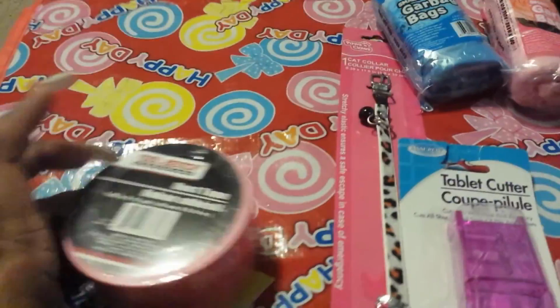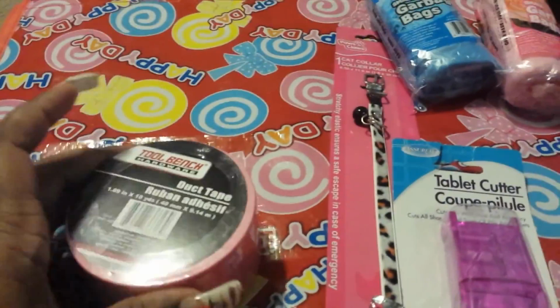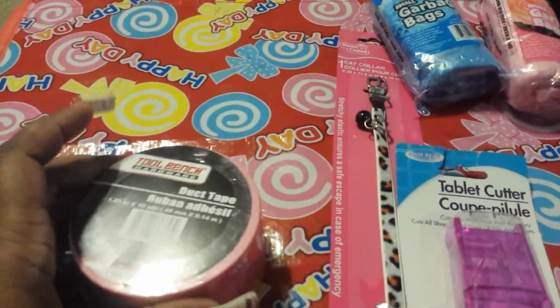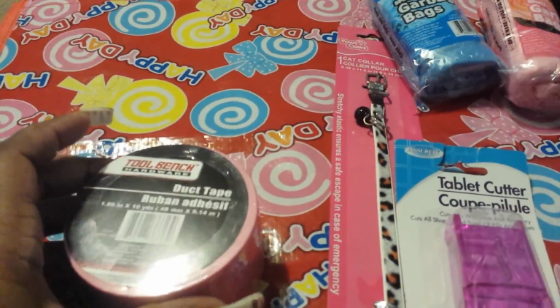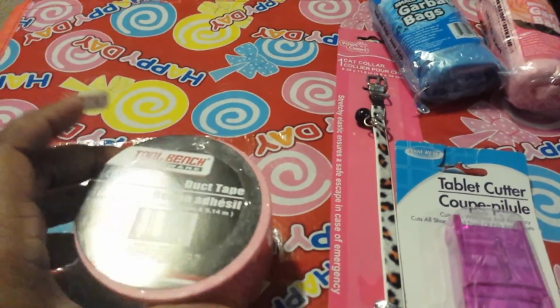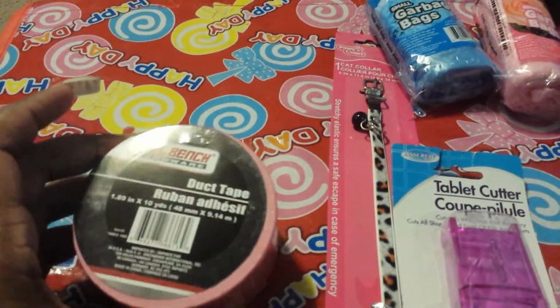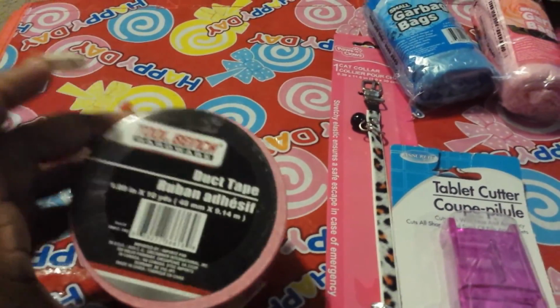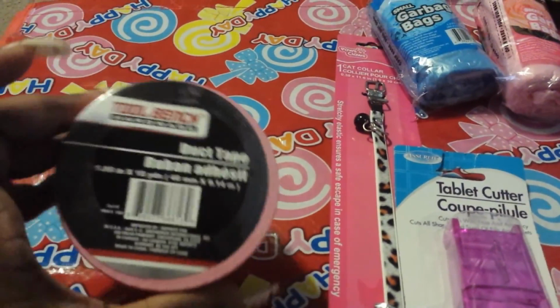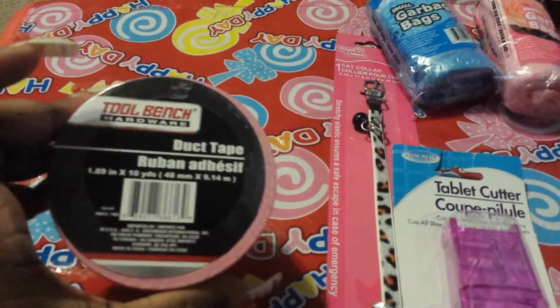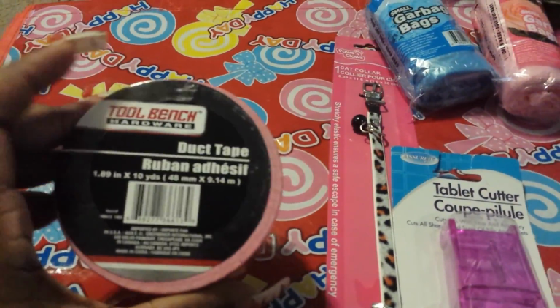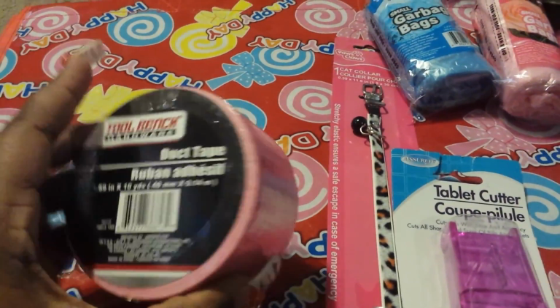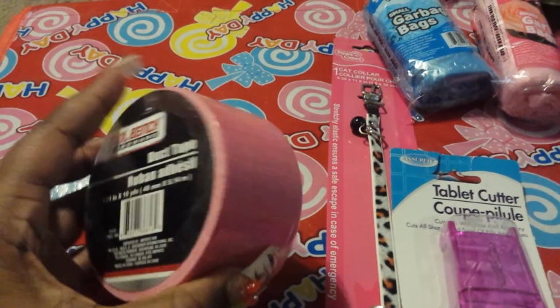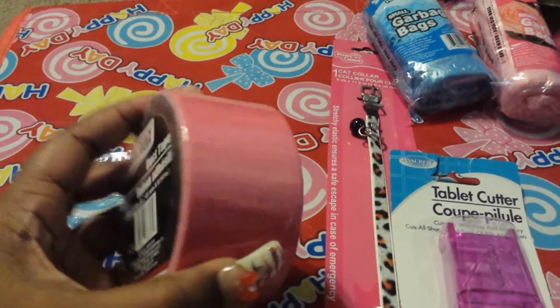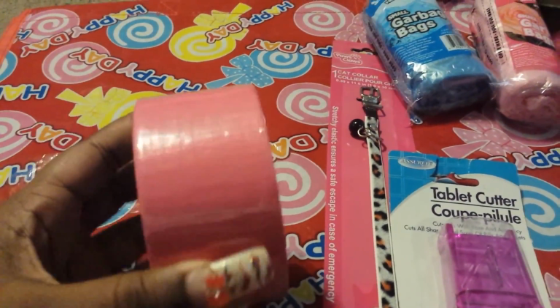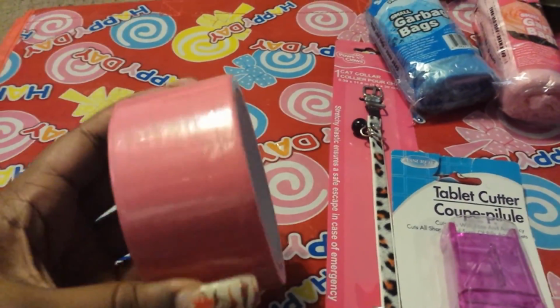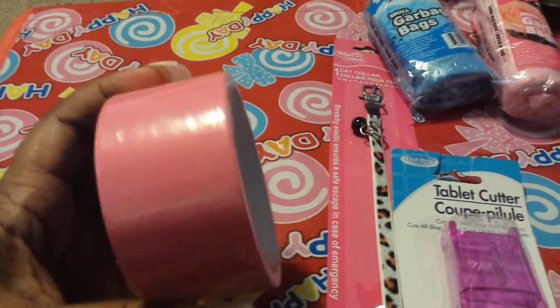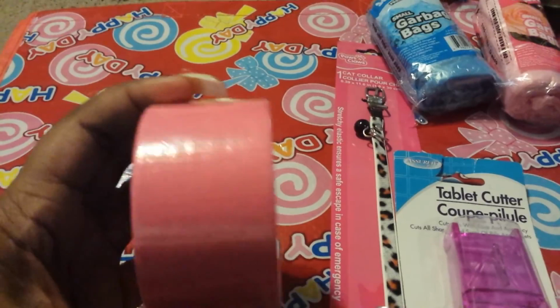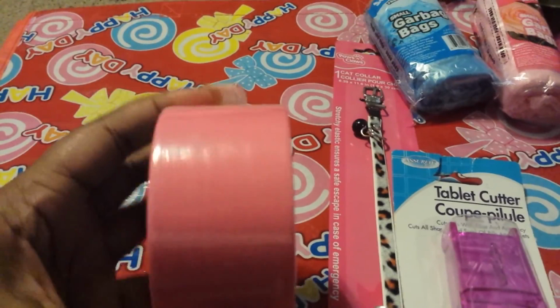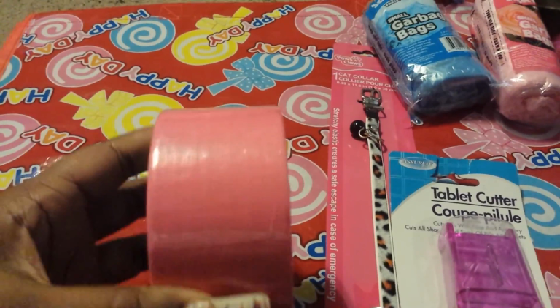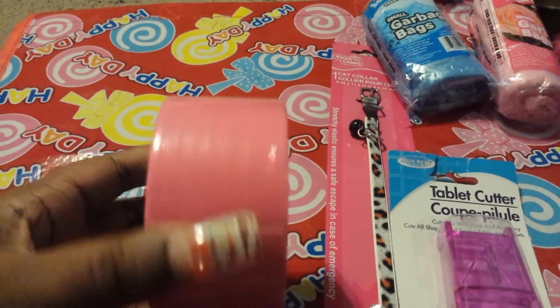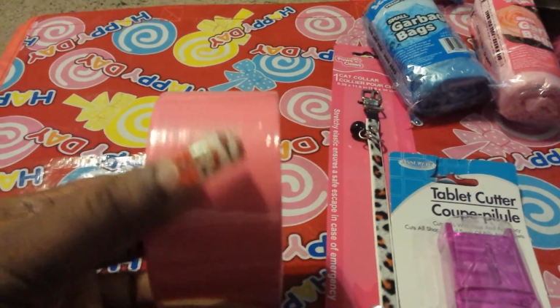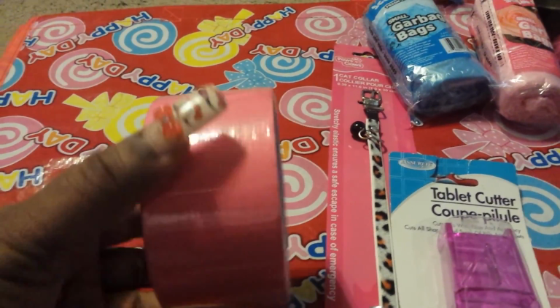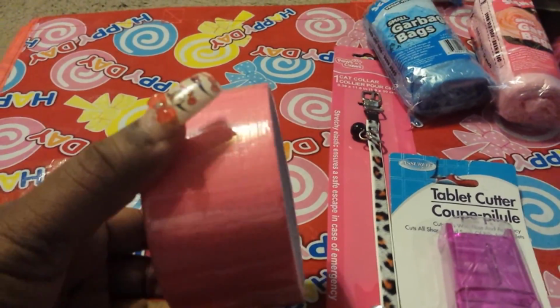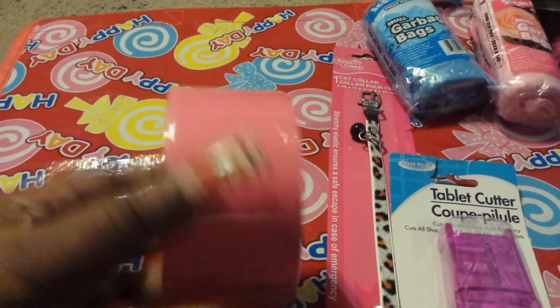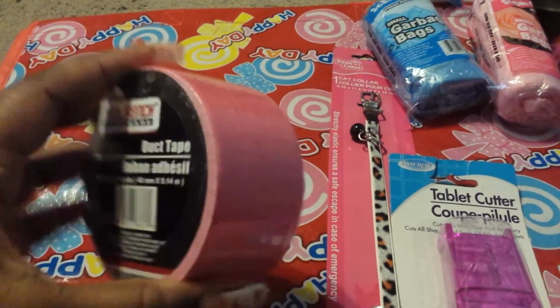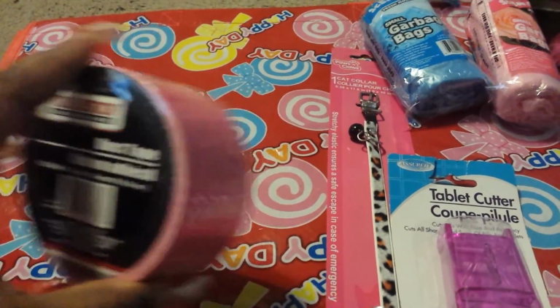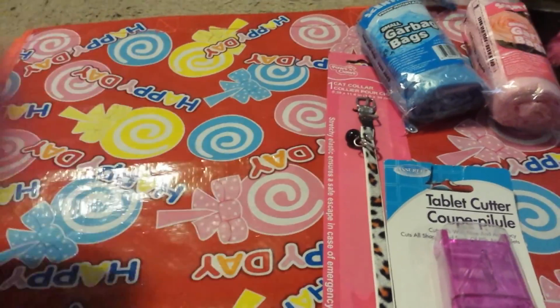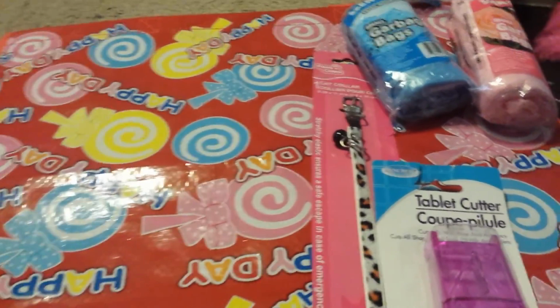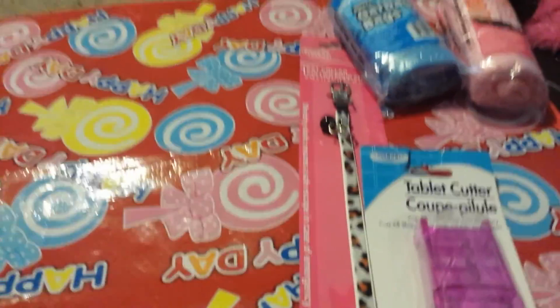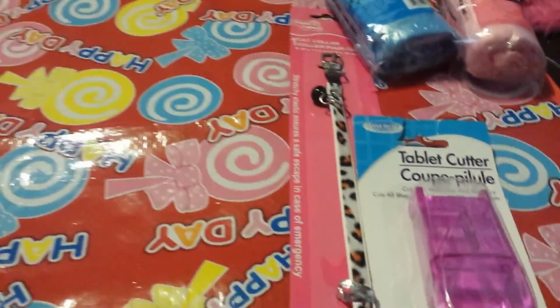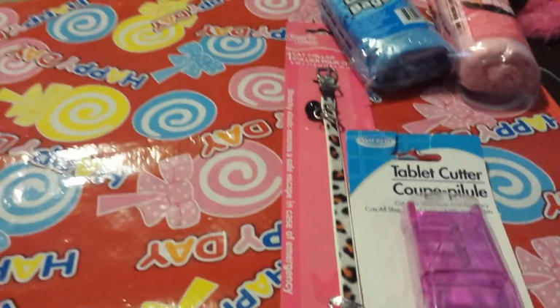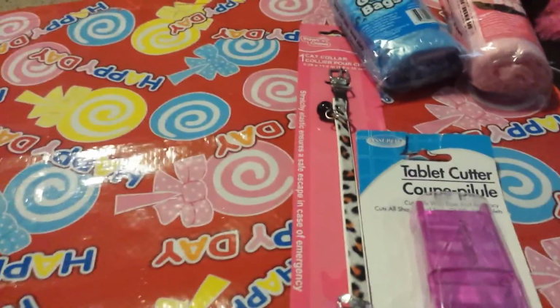Then I grabbed another duct tape. As you can see, it's pretty pink — my favorite color.